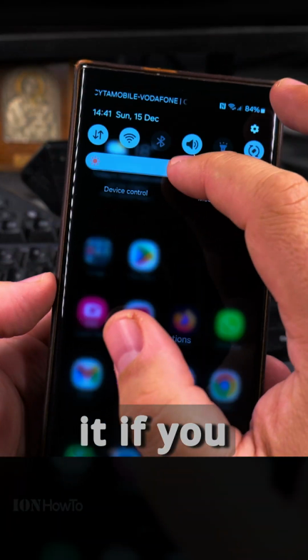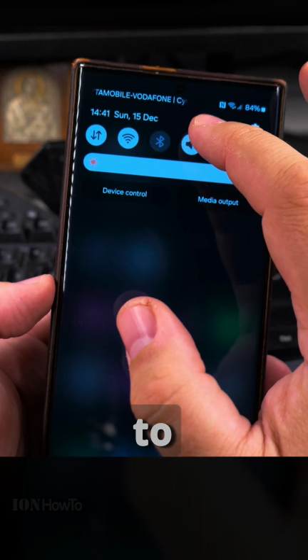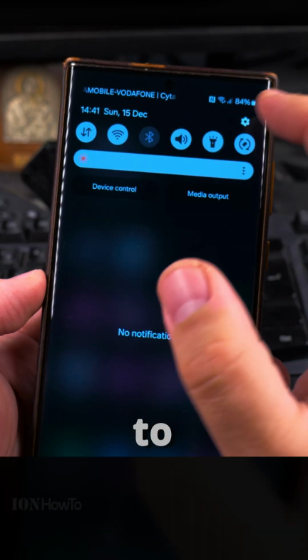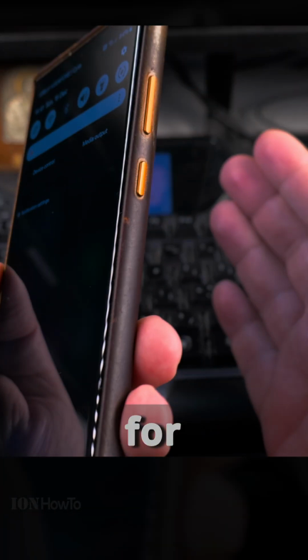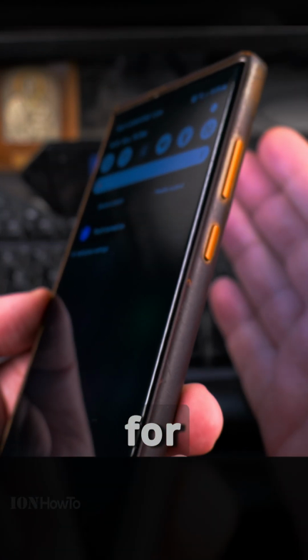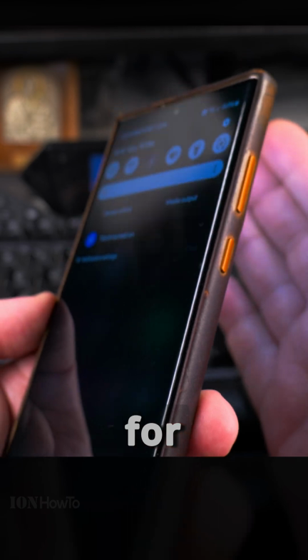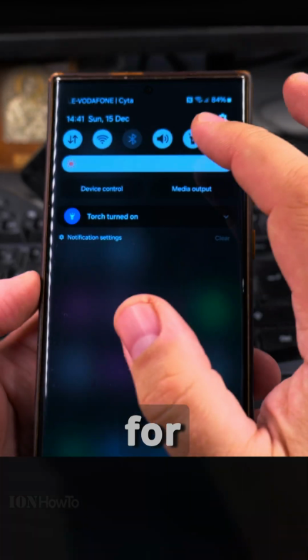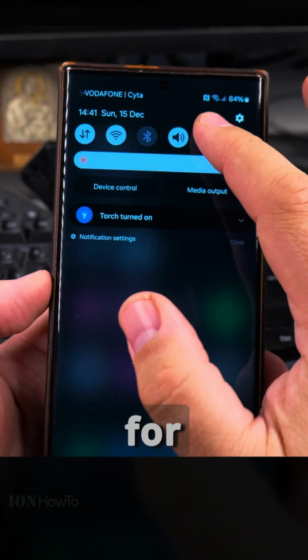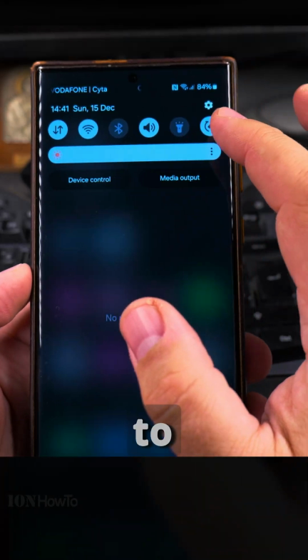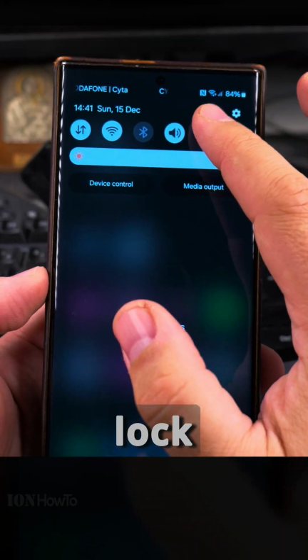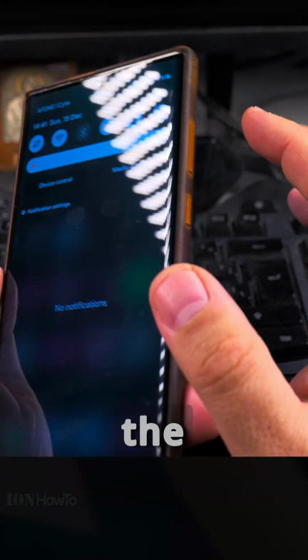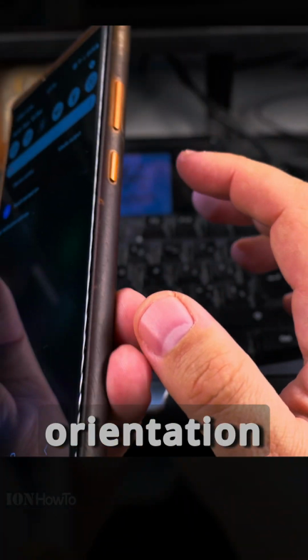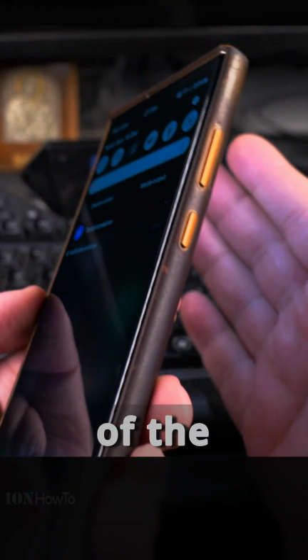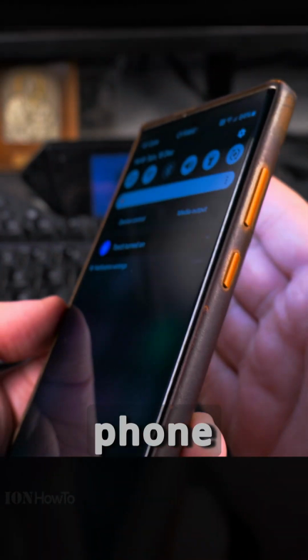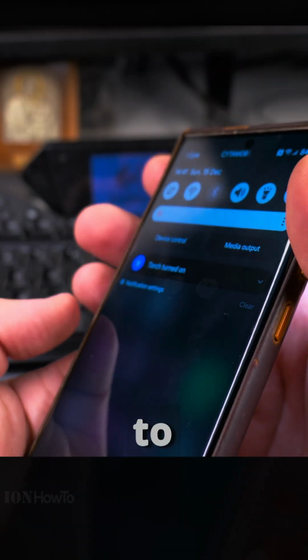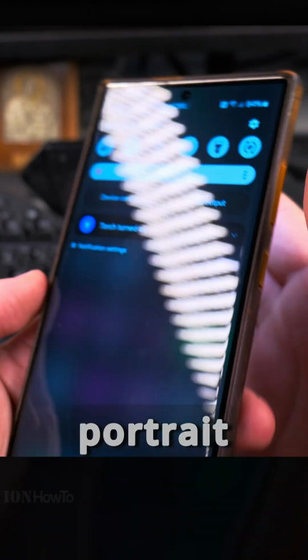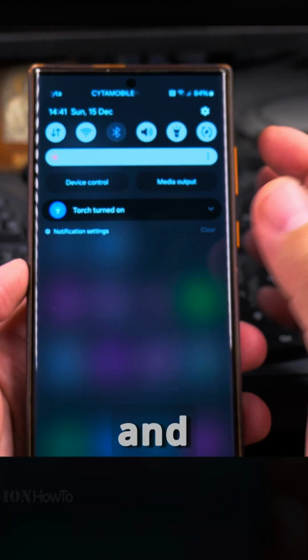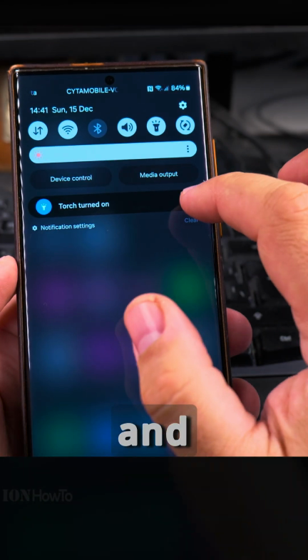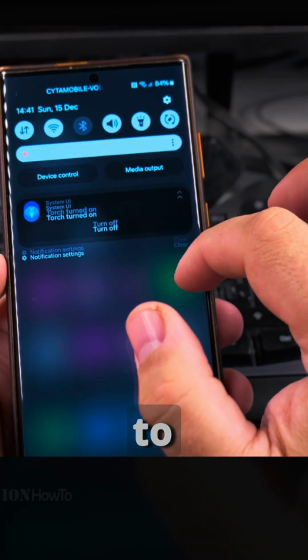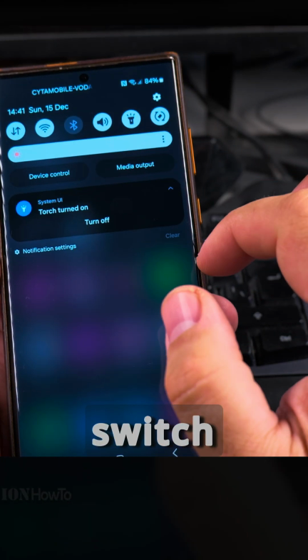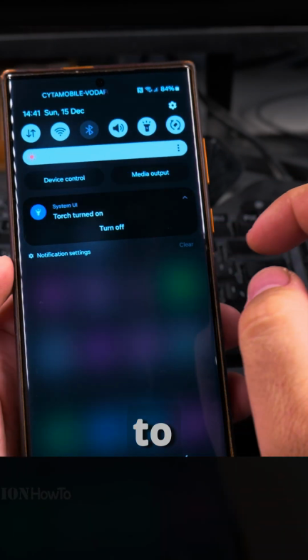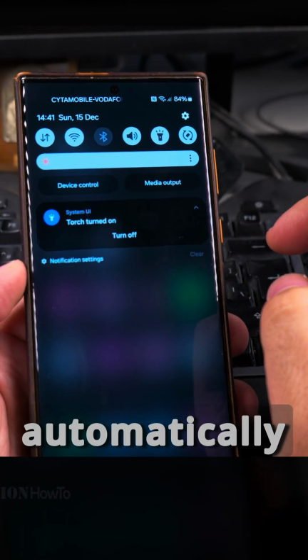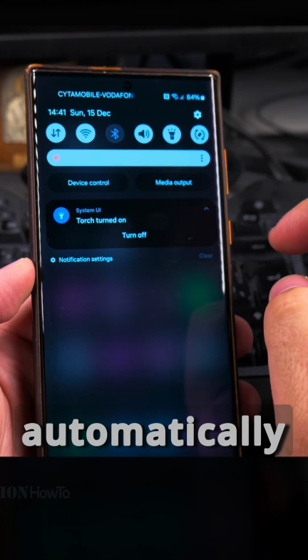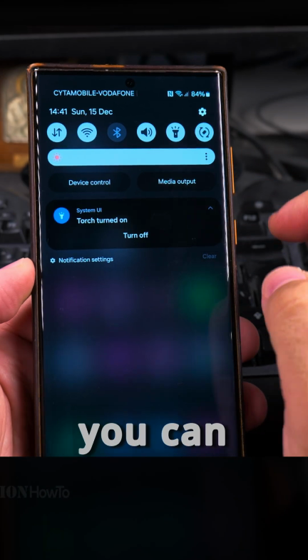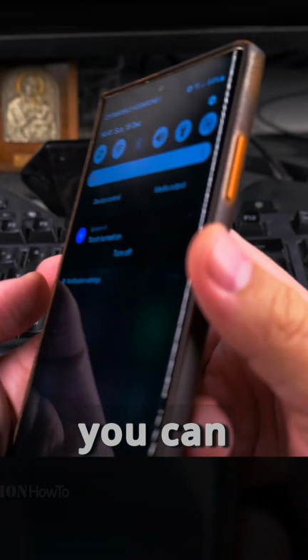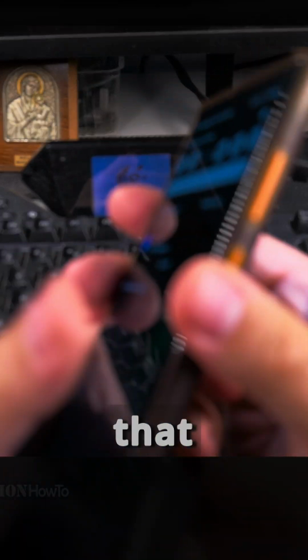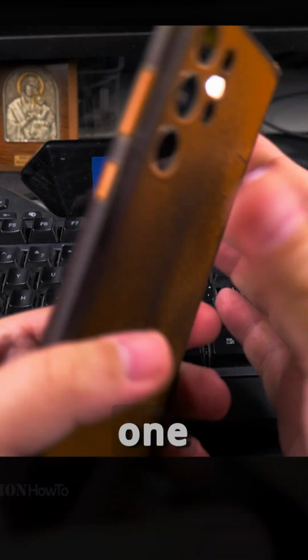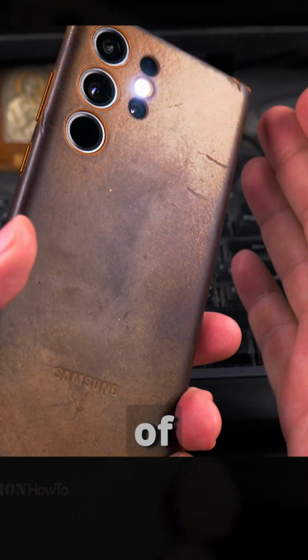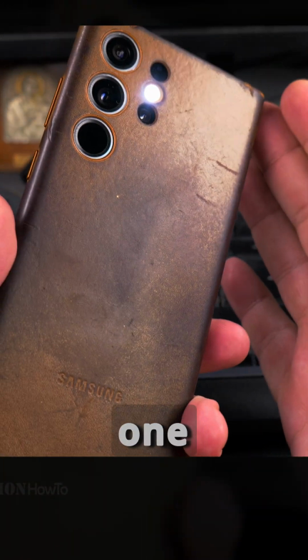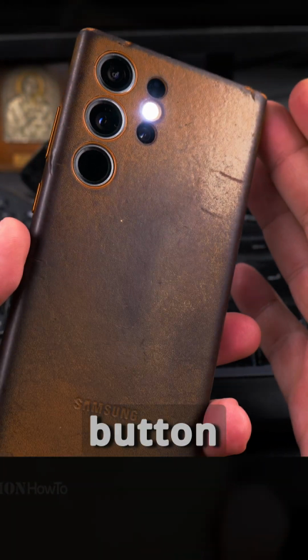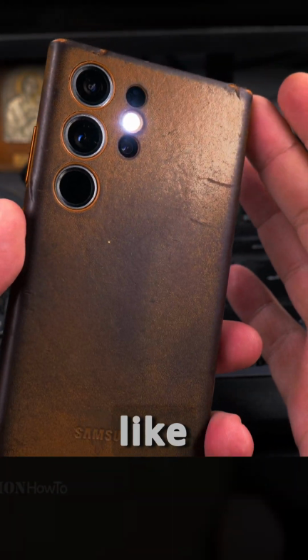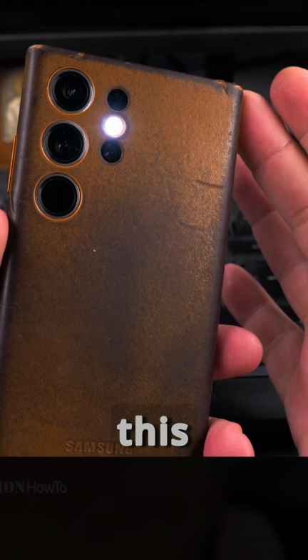If you want to, for example, lock the orientation of the phone to portrait and not switch to landscape automatically, you can use that one button like this.